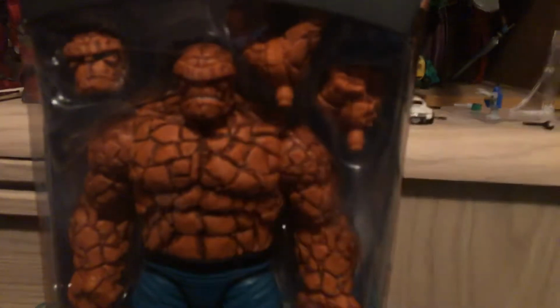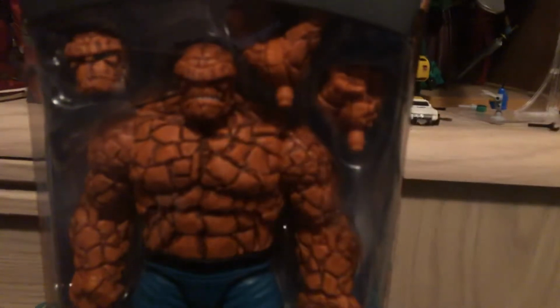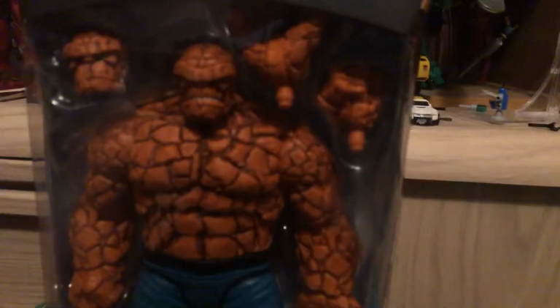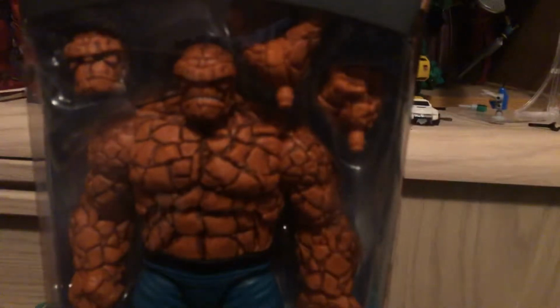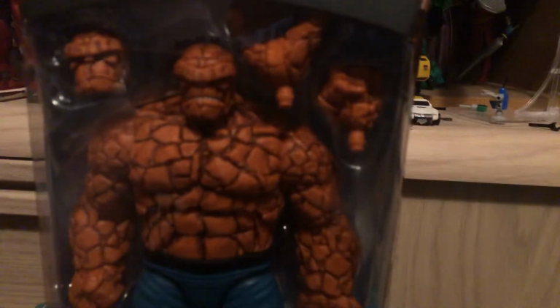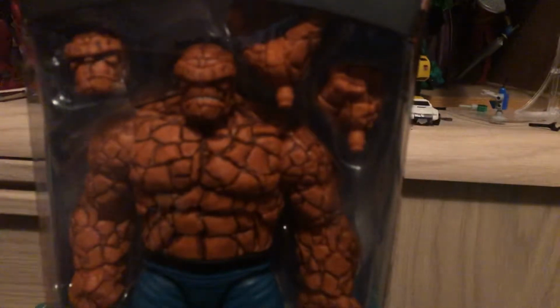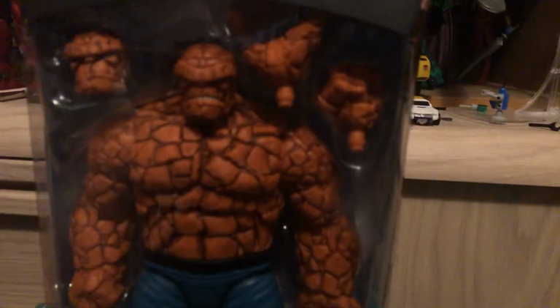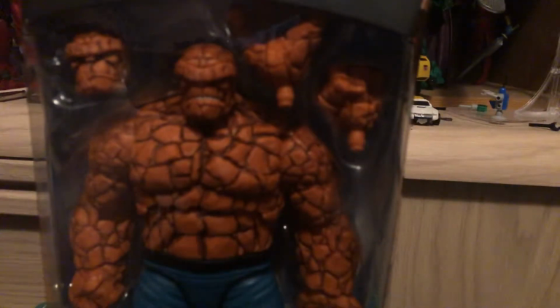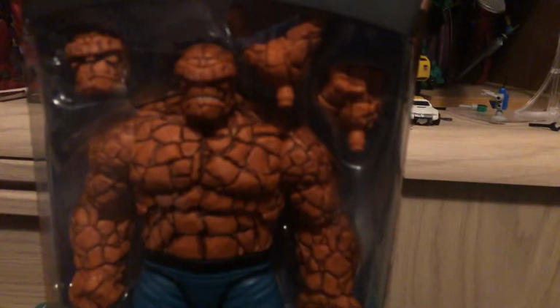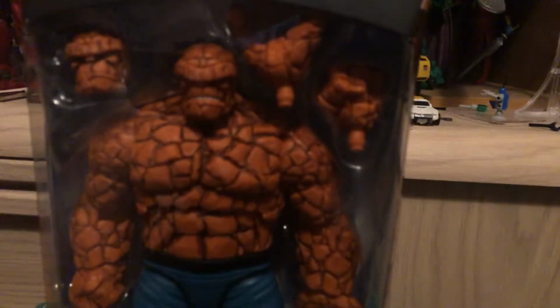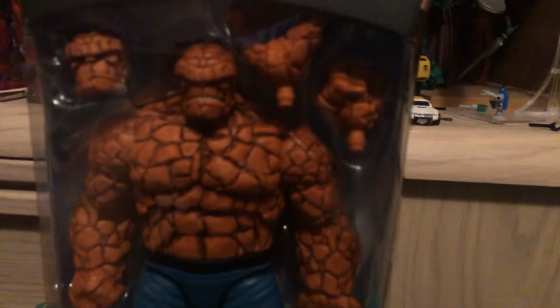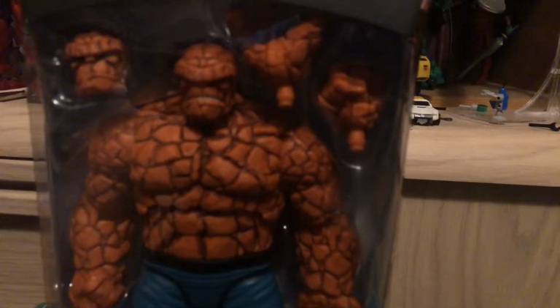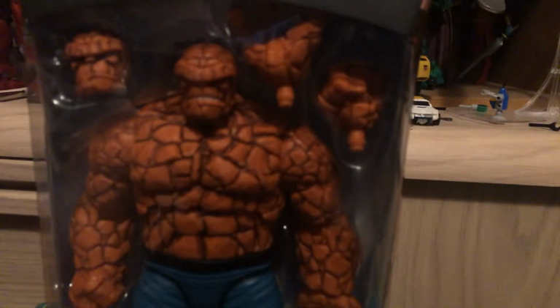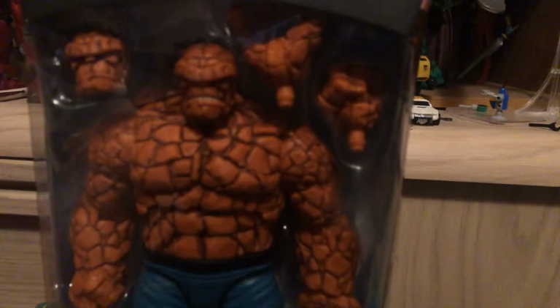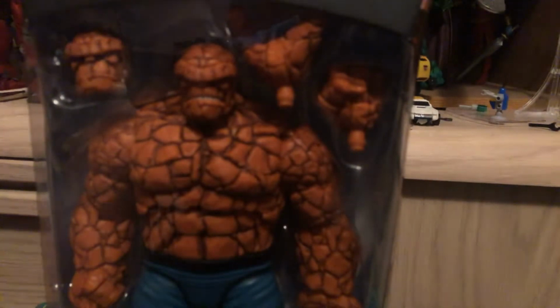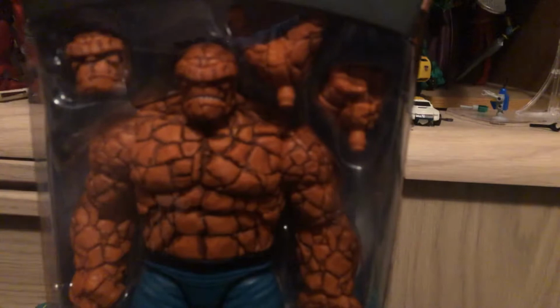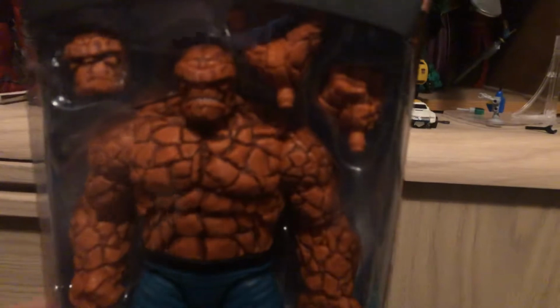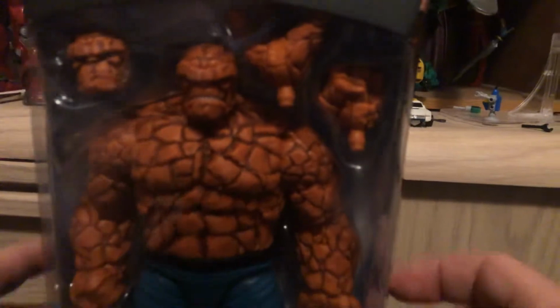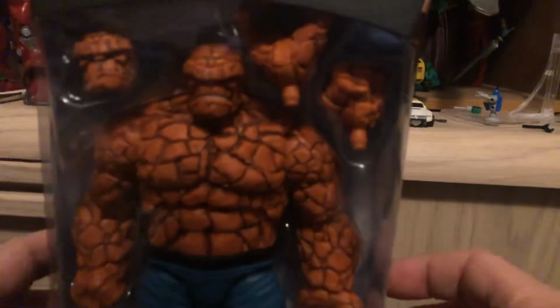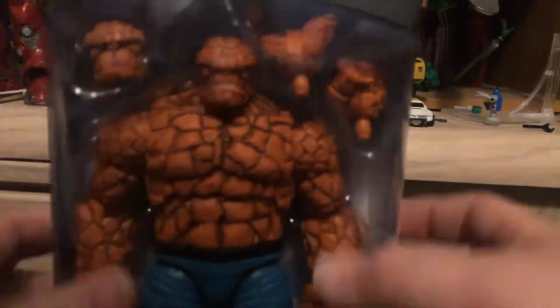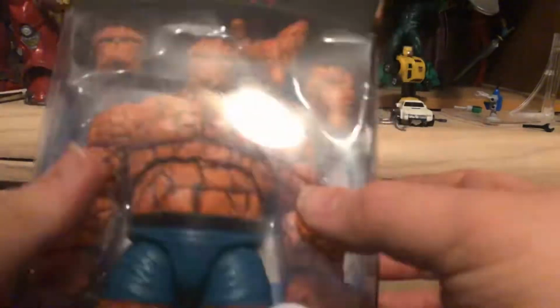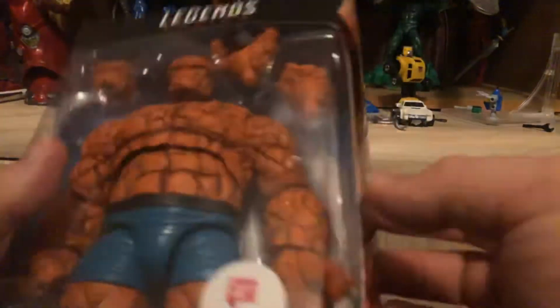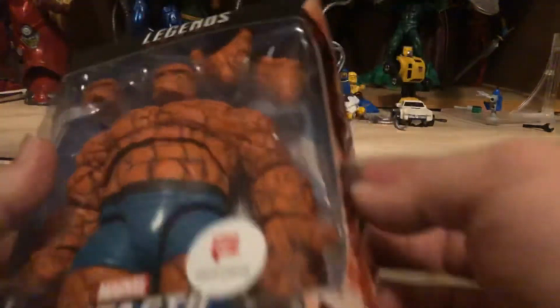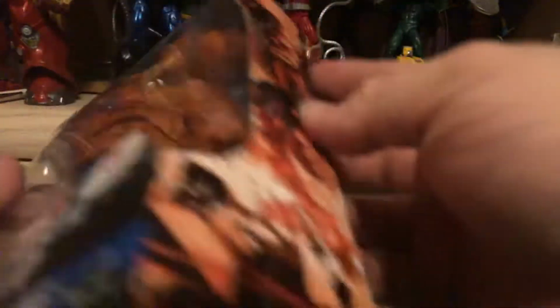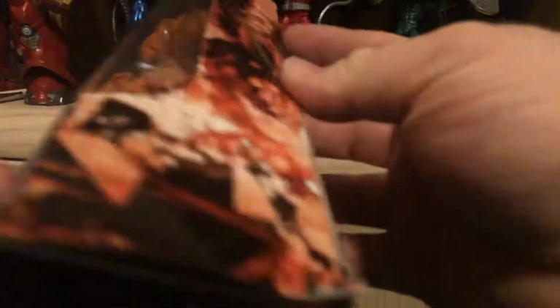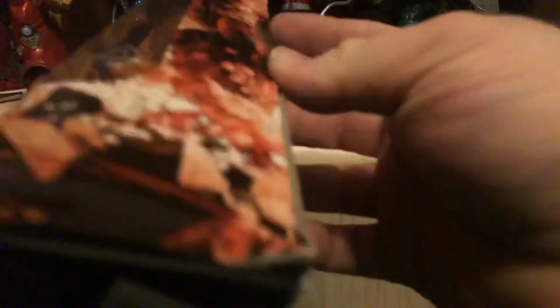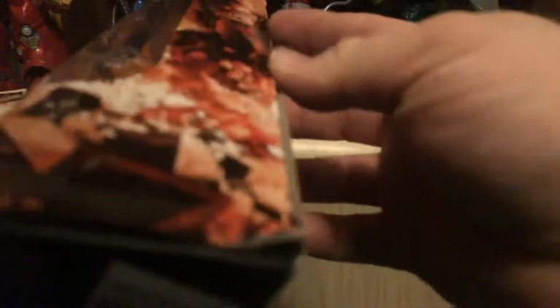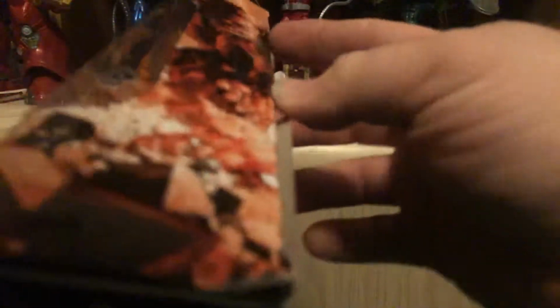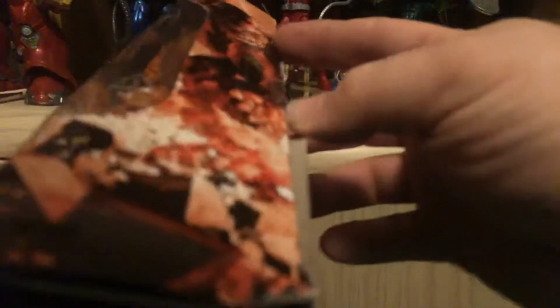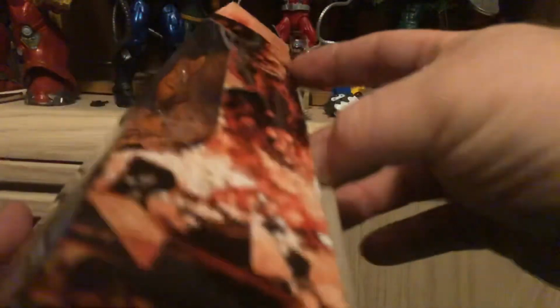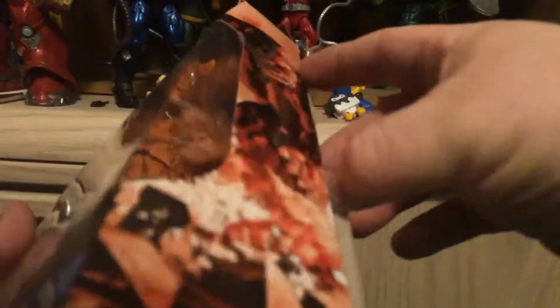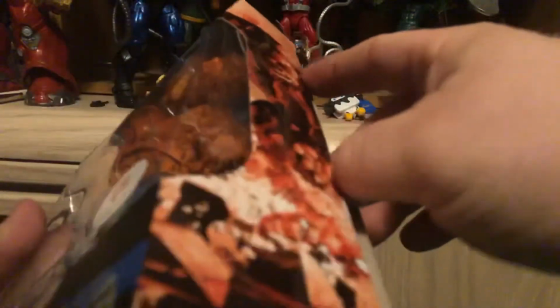Ben Grimm — The Thing. Let's pop him out of his box.